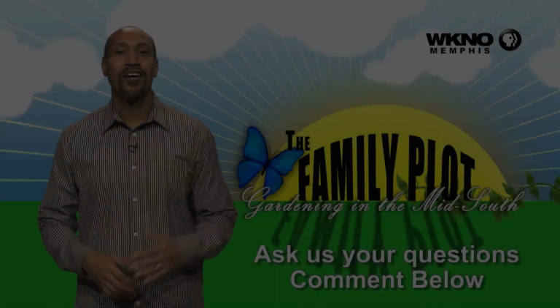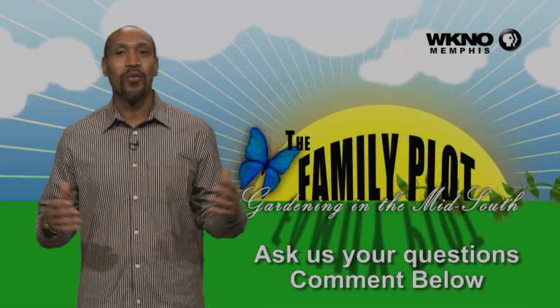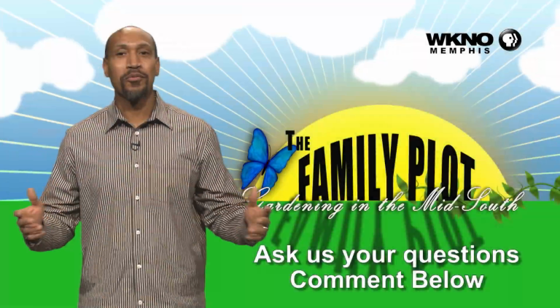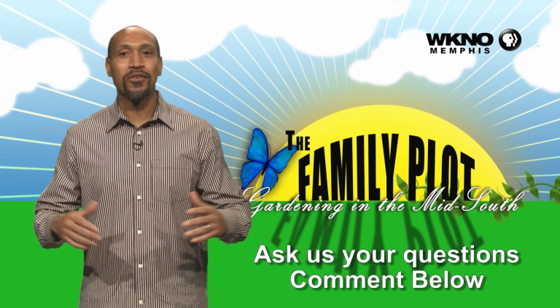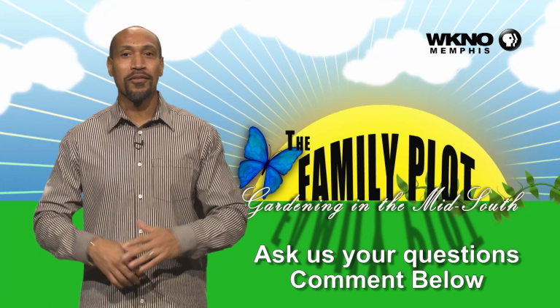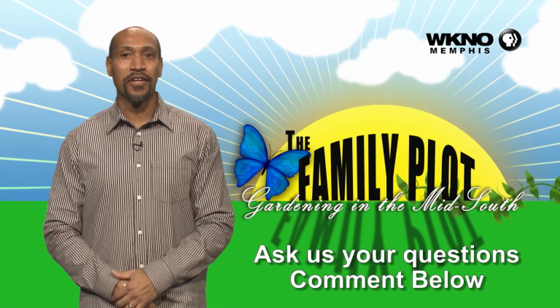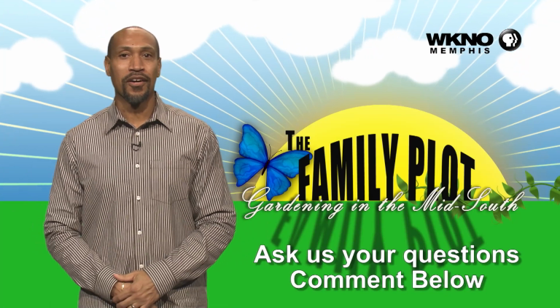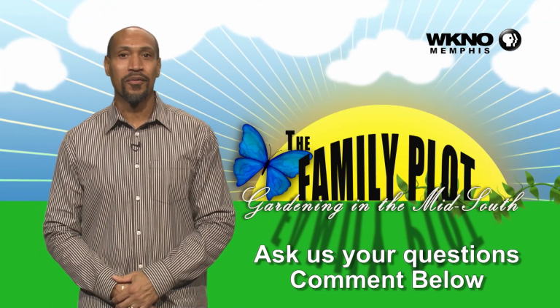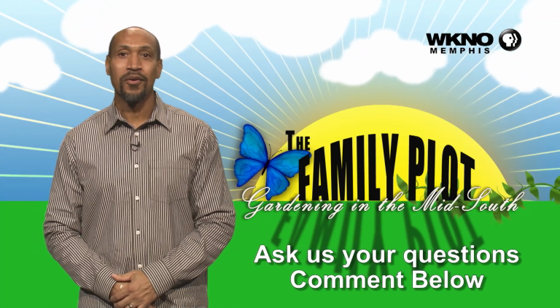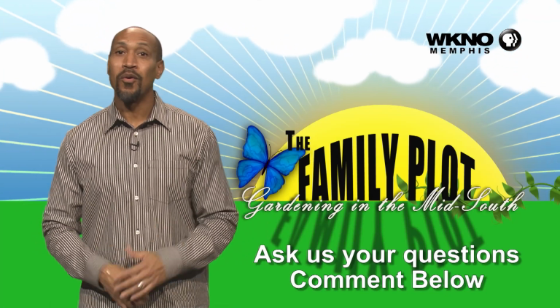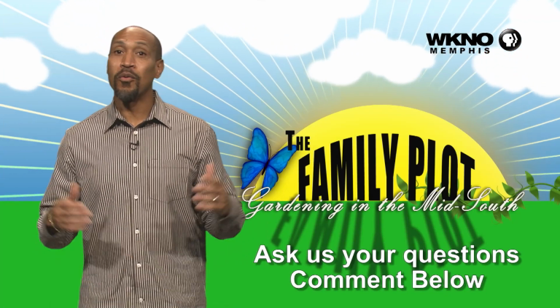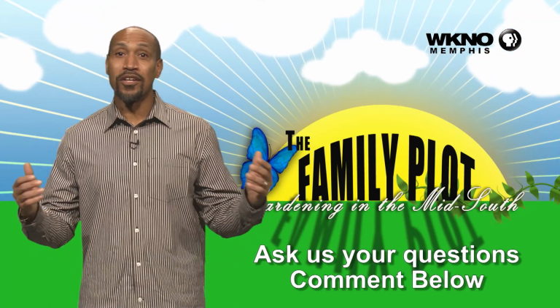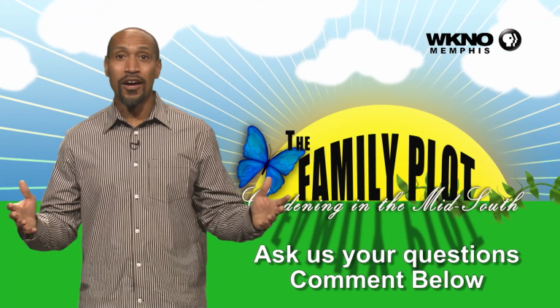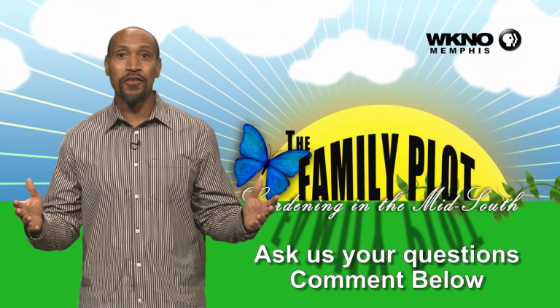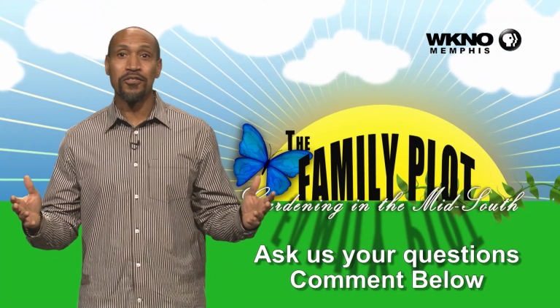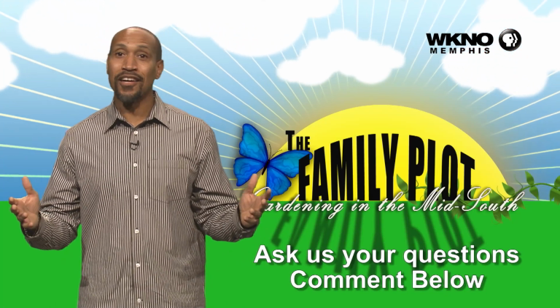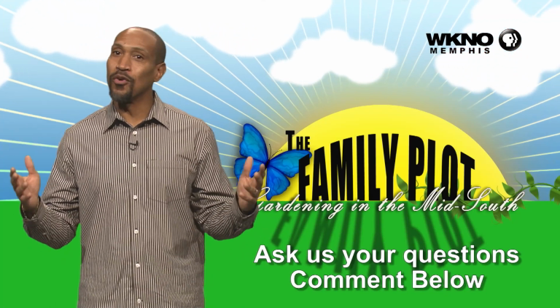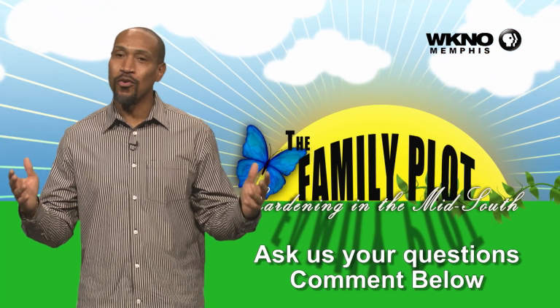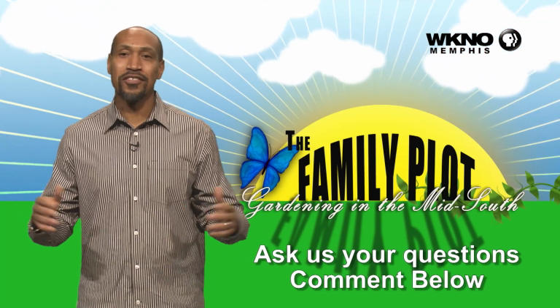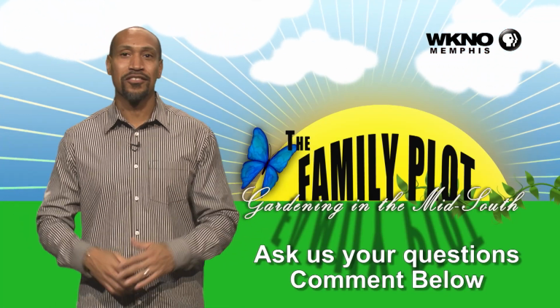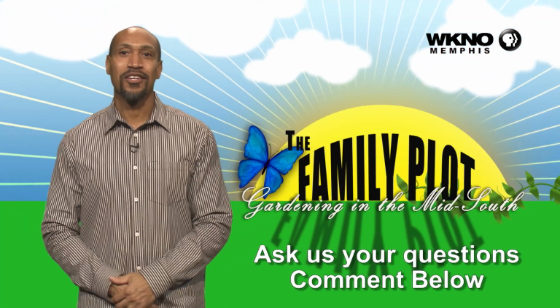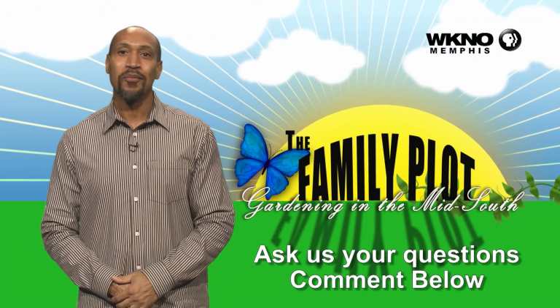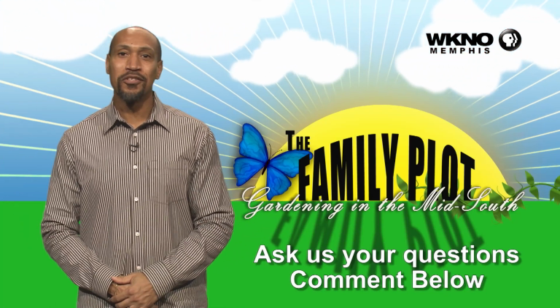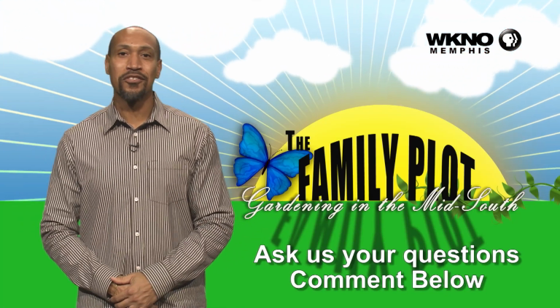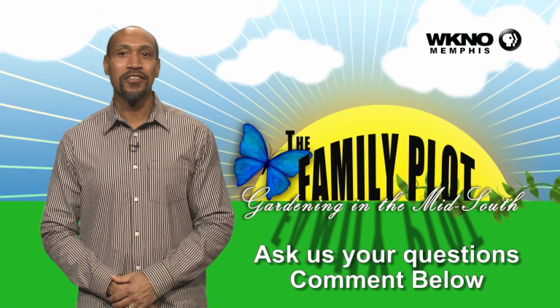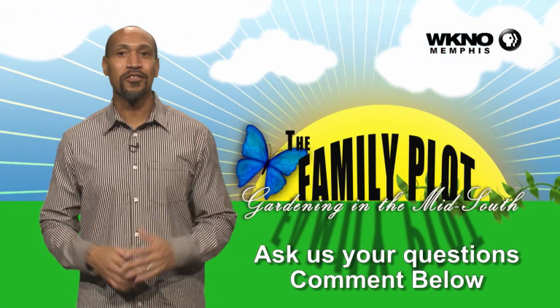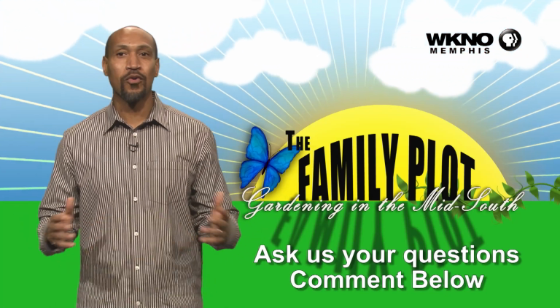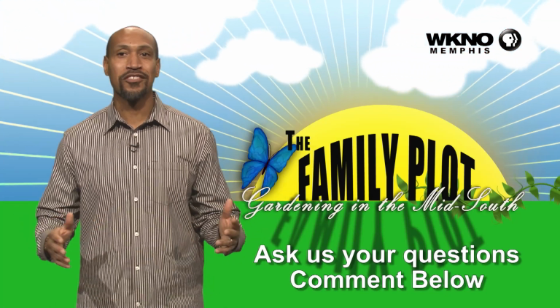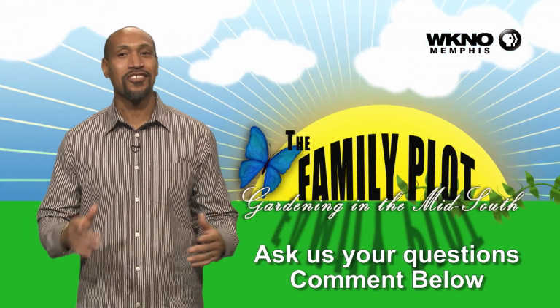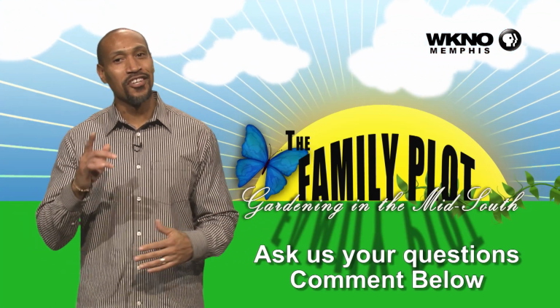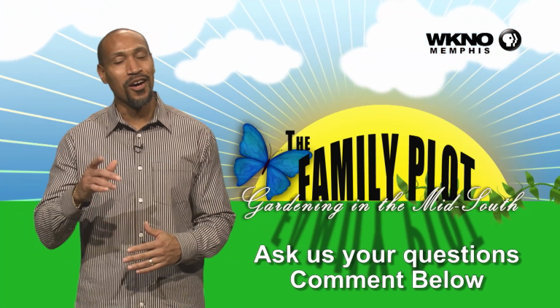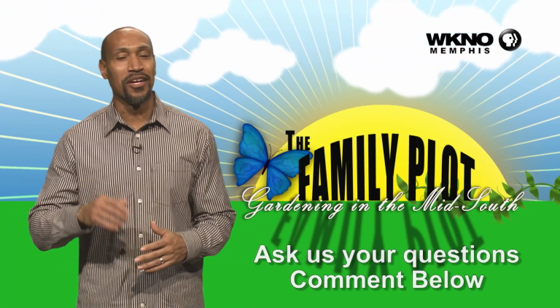We hope you loved the video. We would love for you to ask more questions — be sure to leave those questions in the comments.